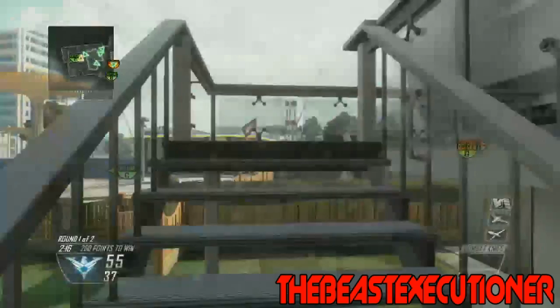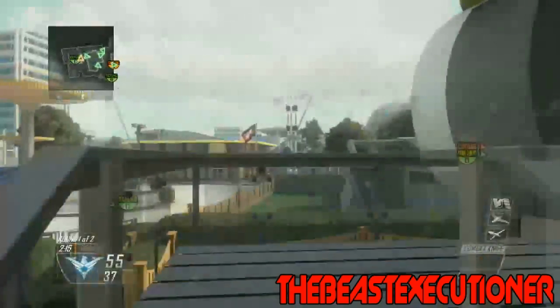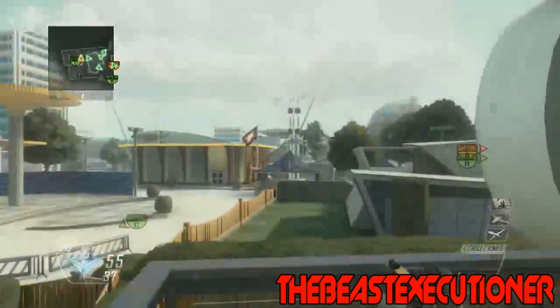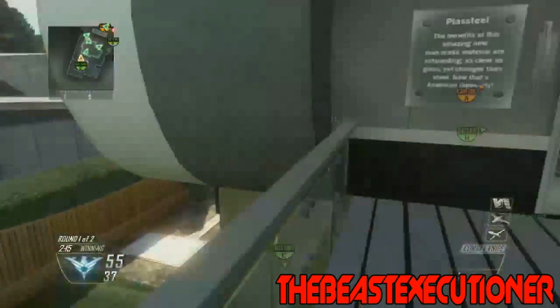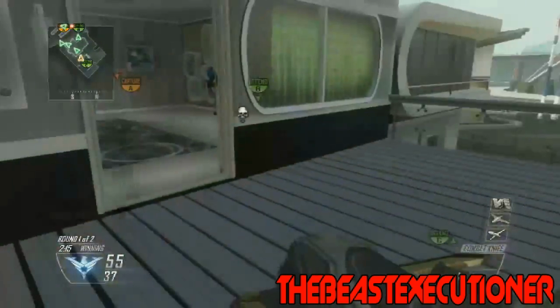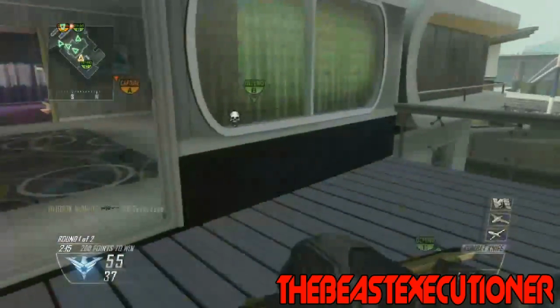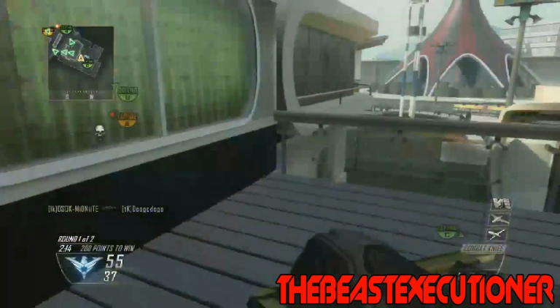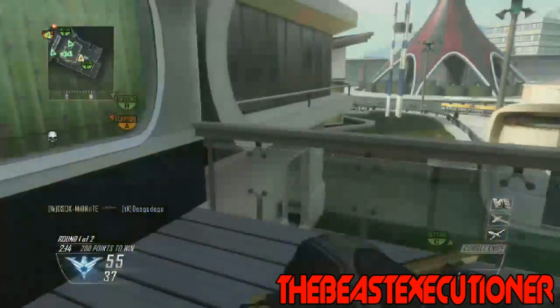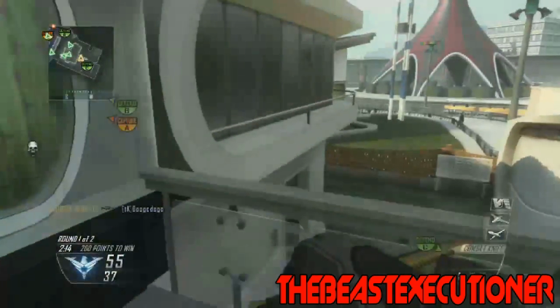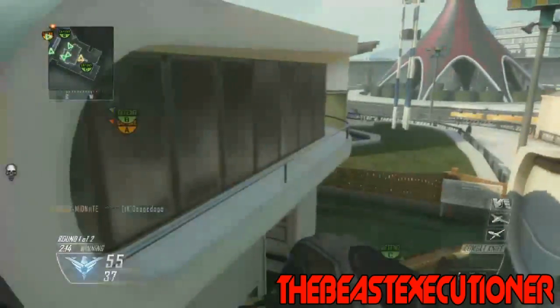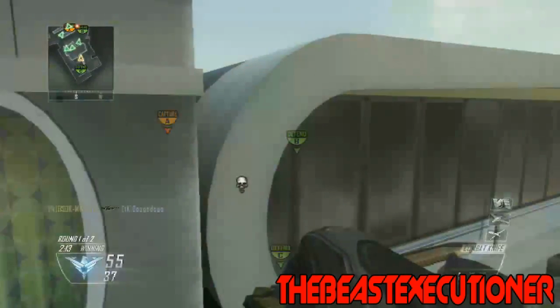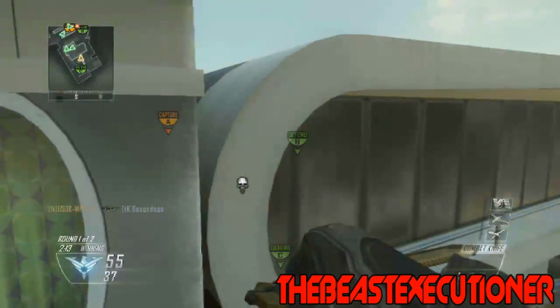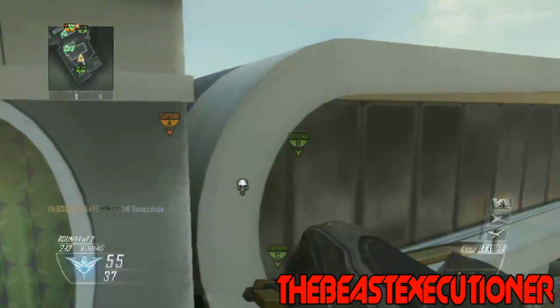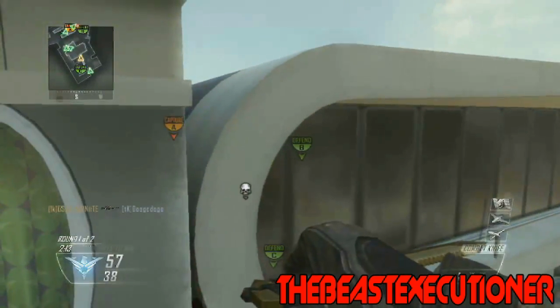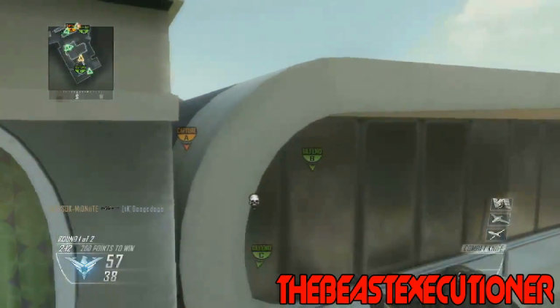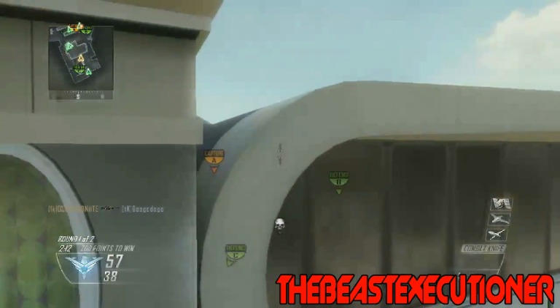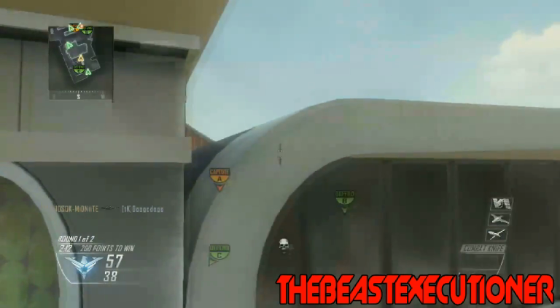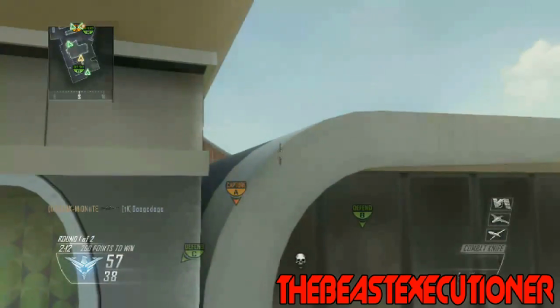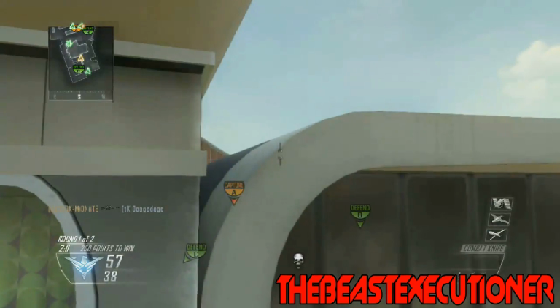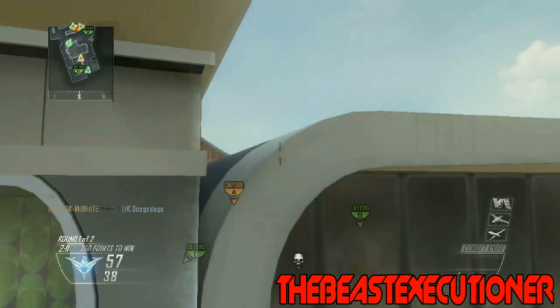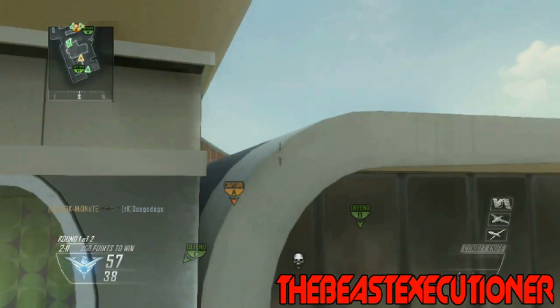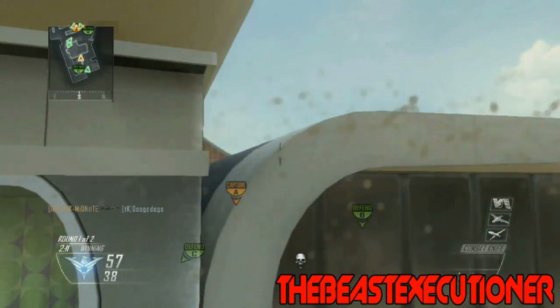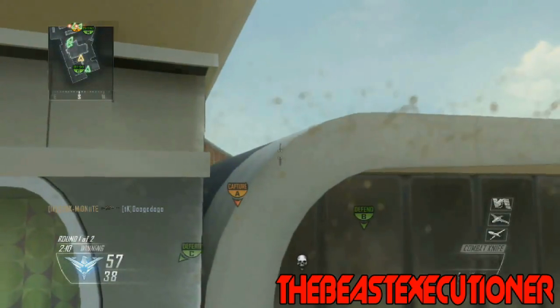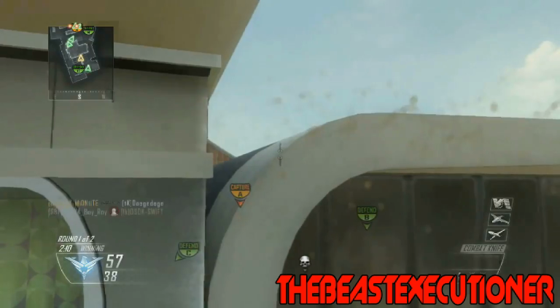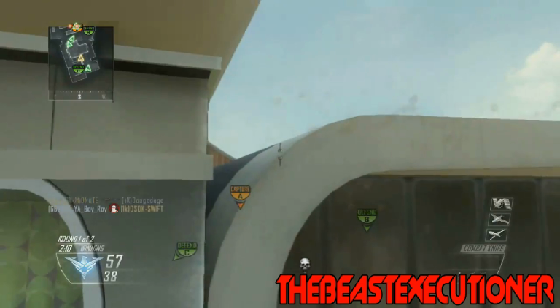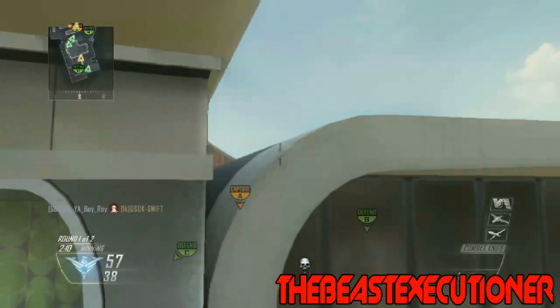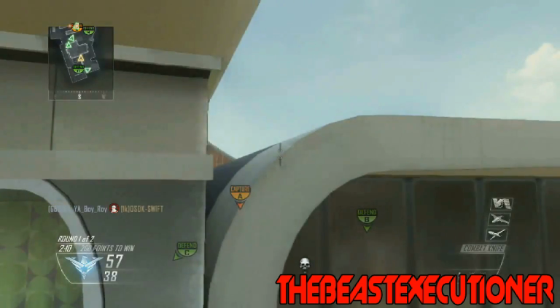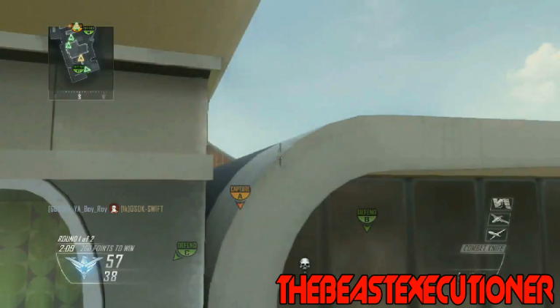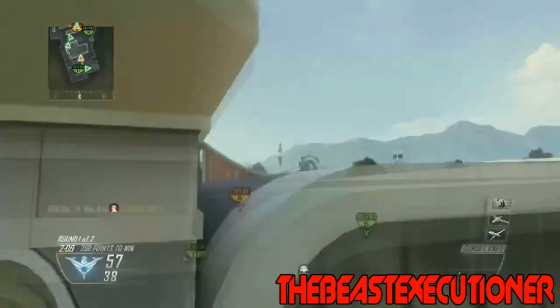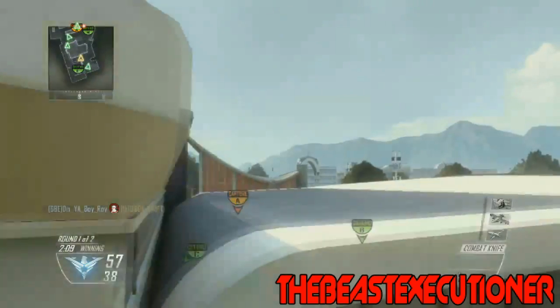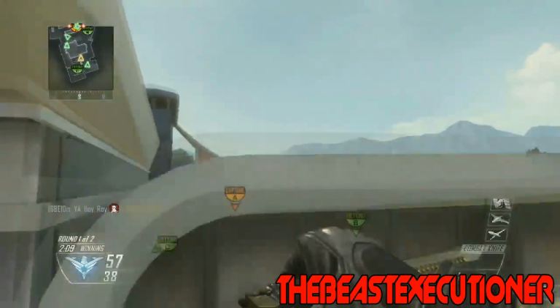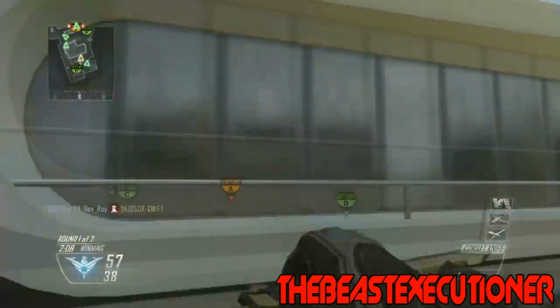In at number five we have the Beast Executioner with a nice little jump bank axe across map on Nuketown. Something a bit different which I enjoyed.